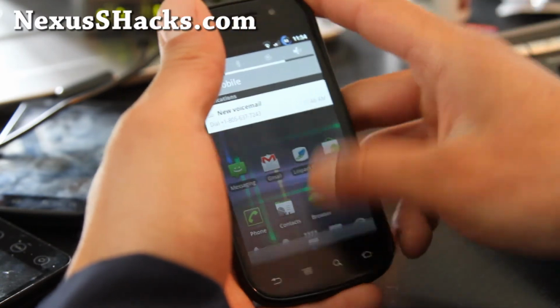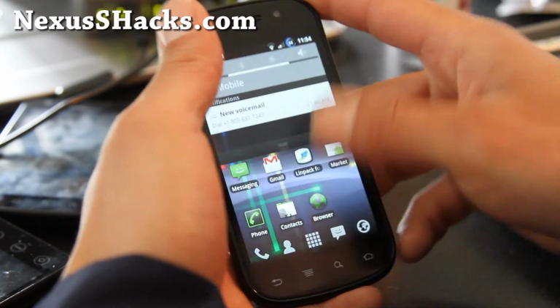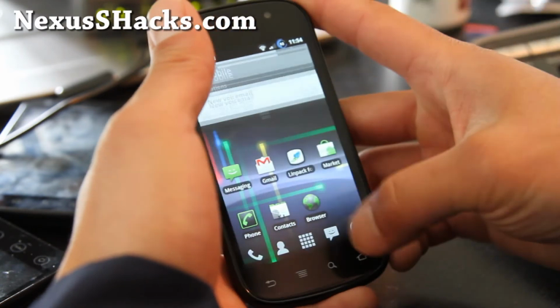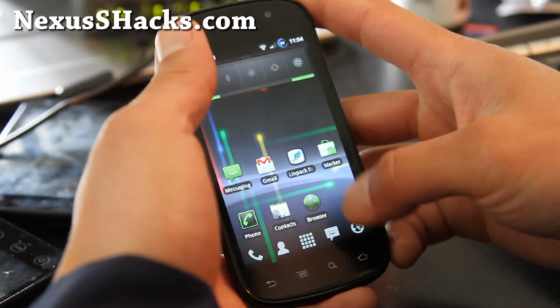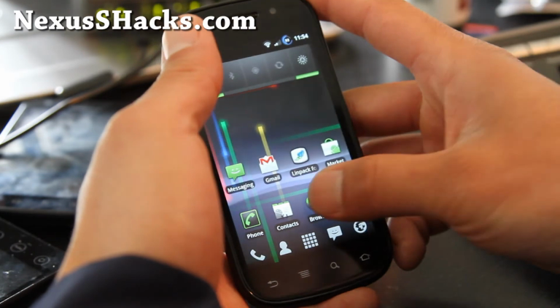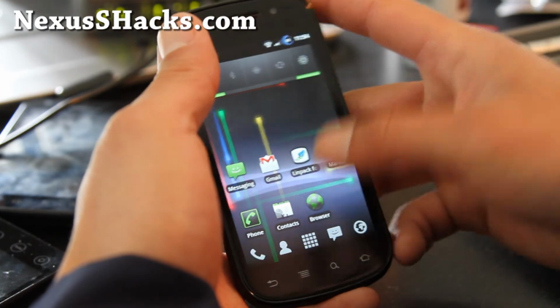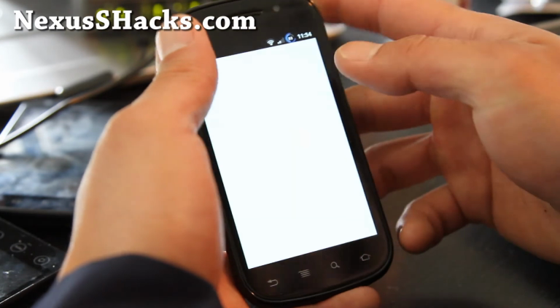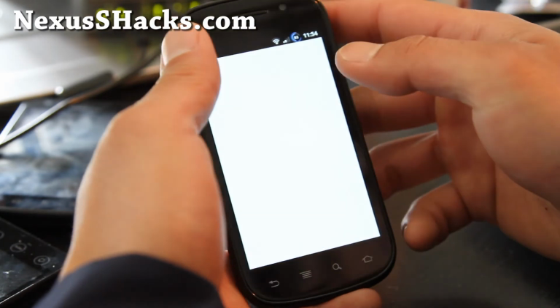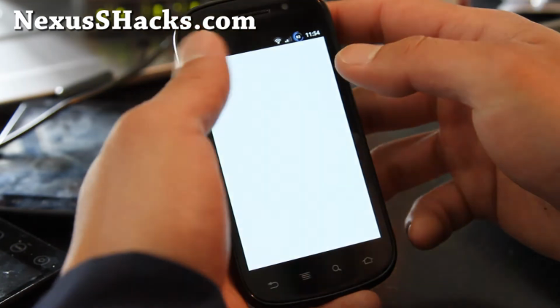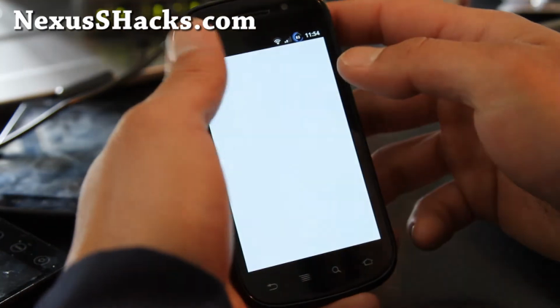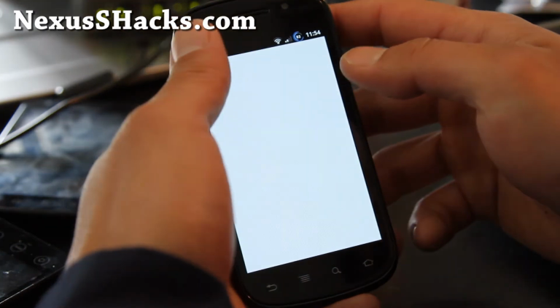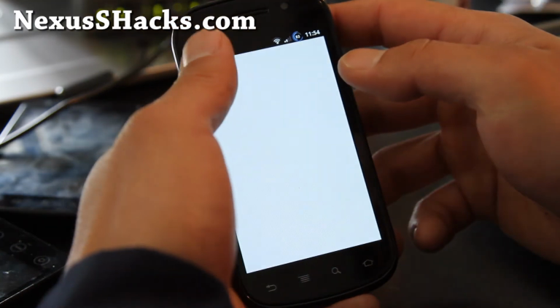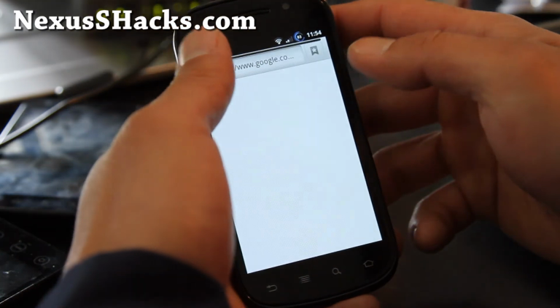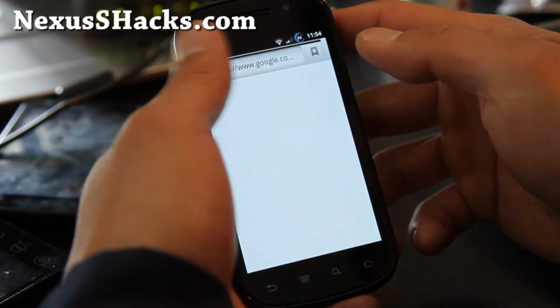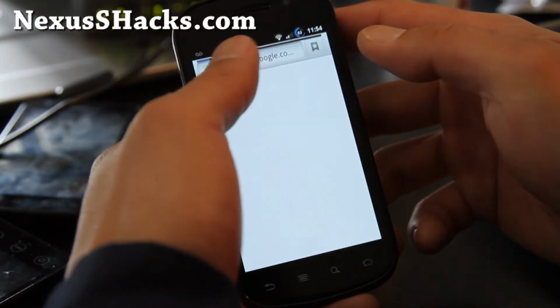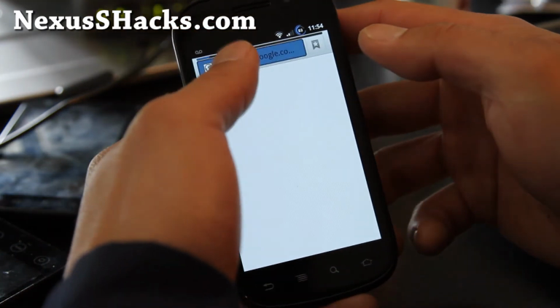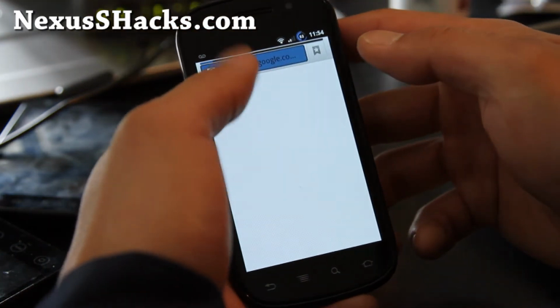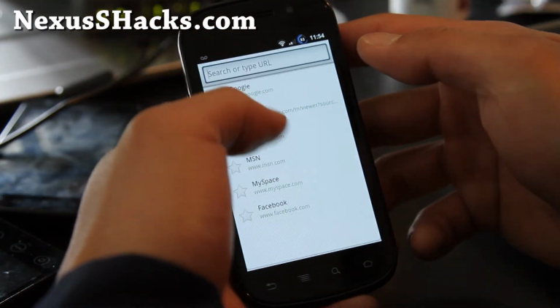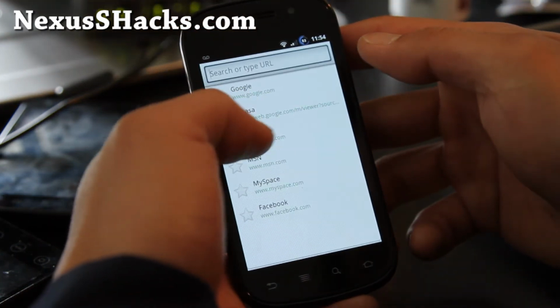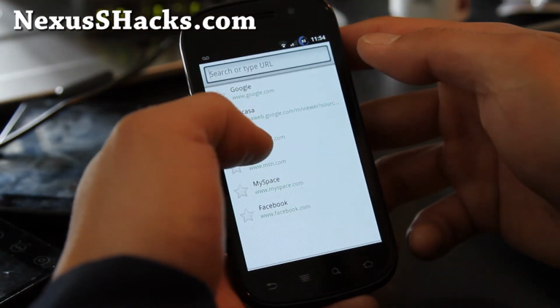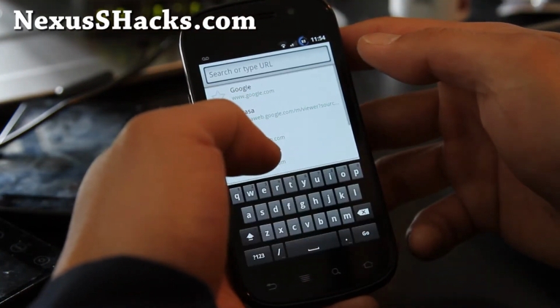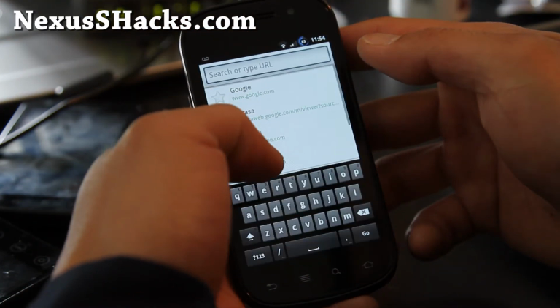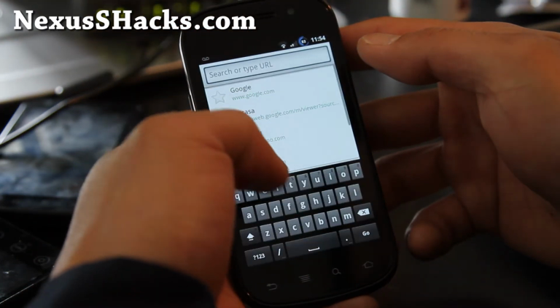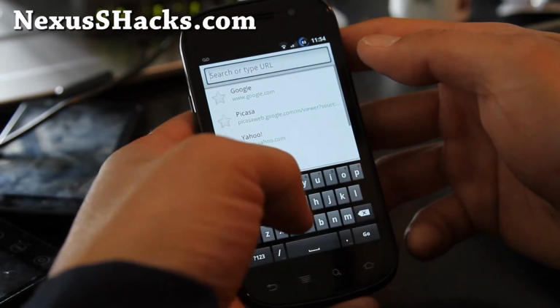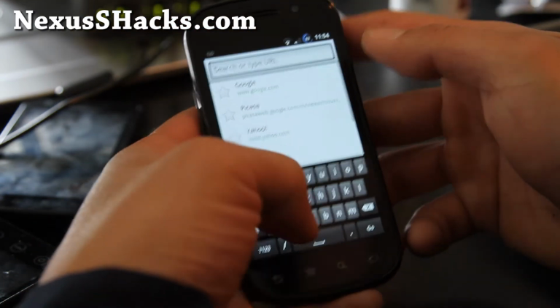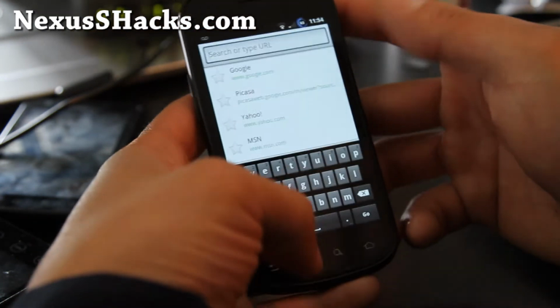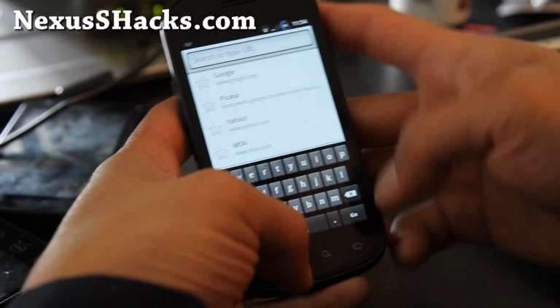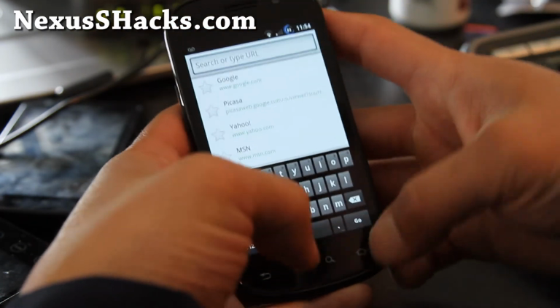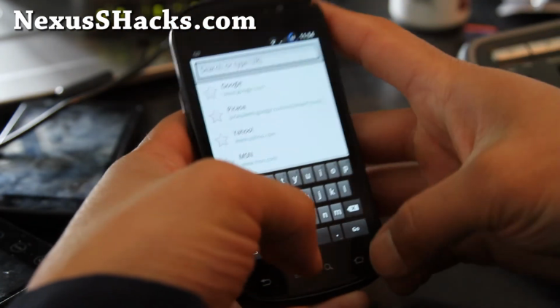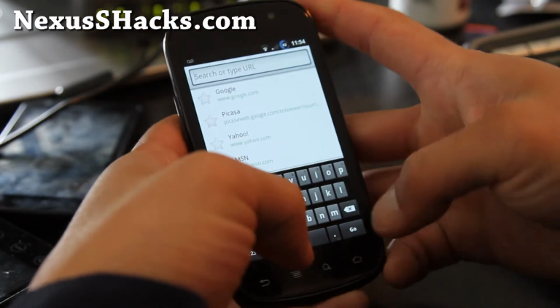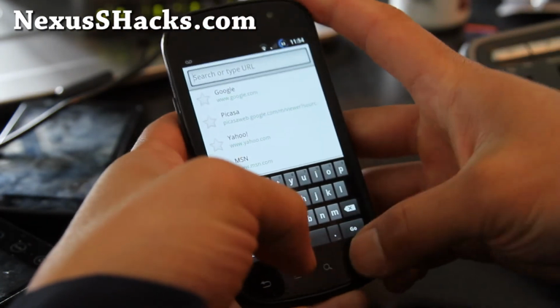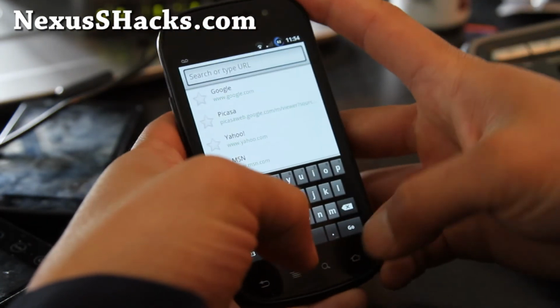And how about the keyboard — just a regular keyboard.